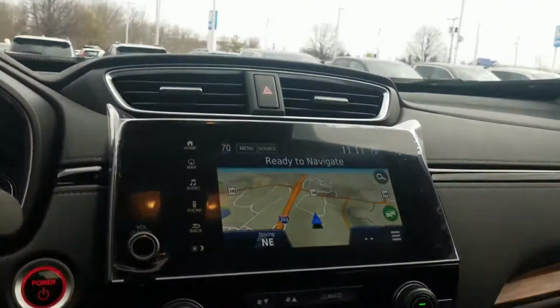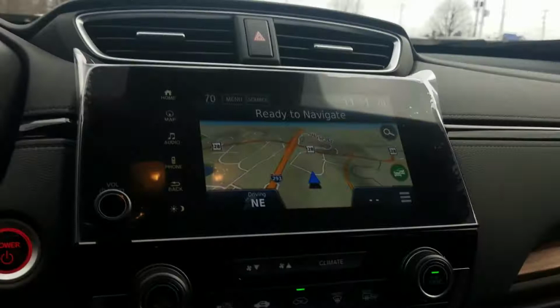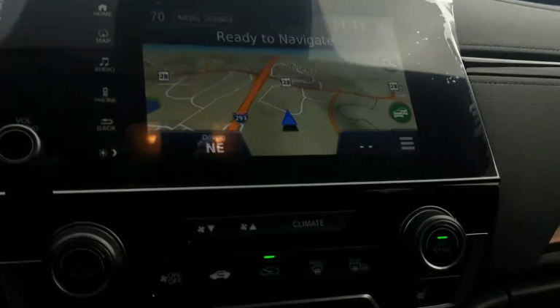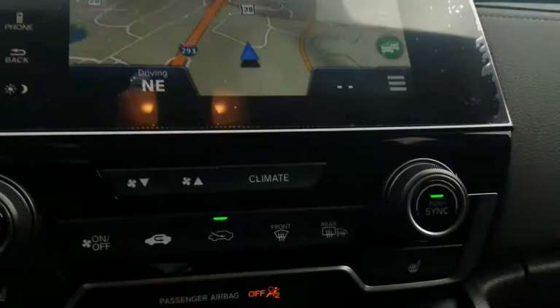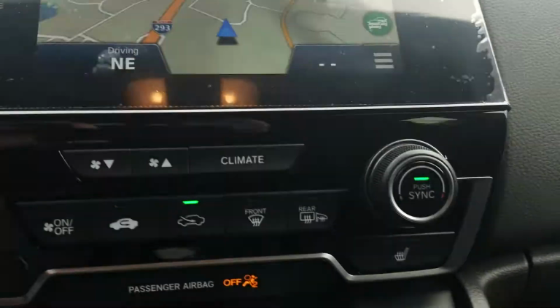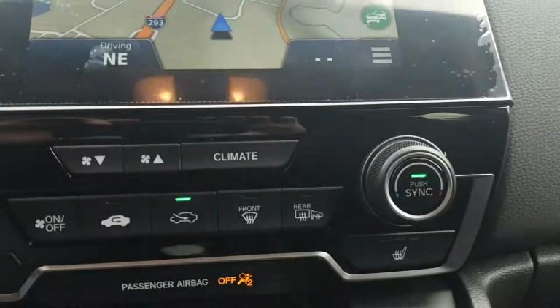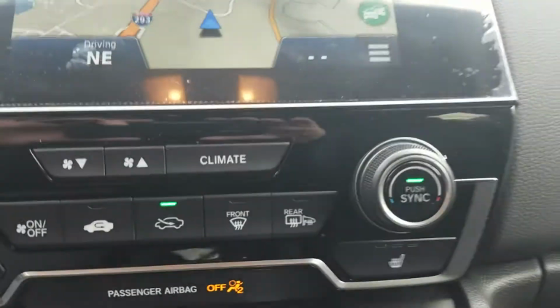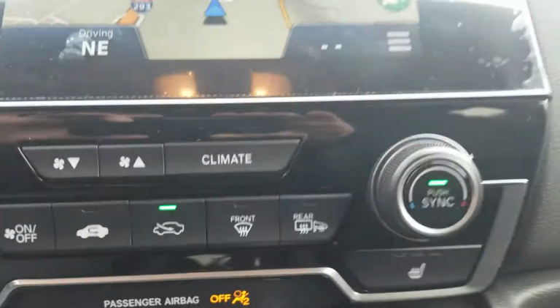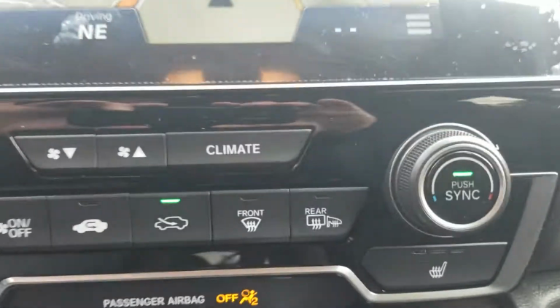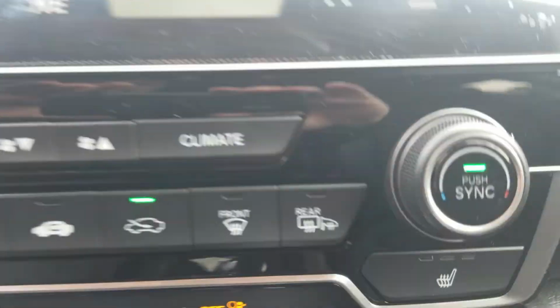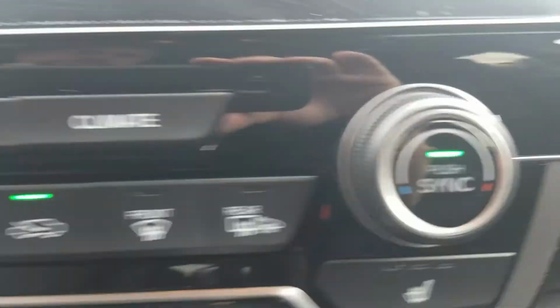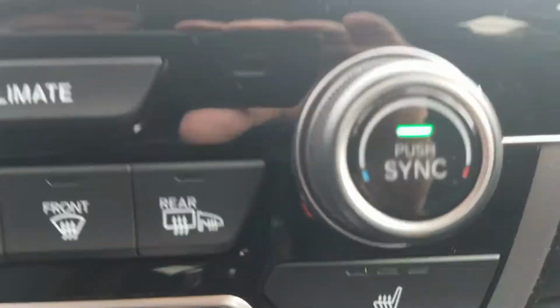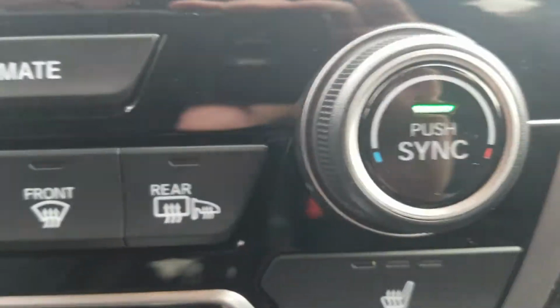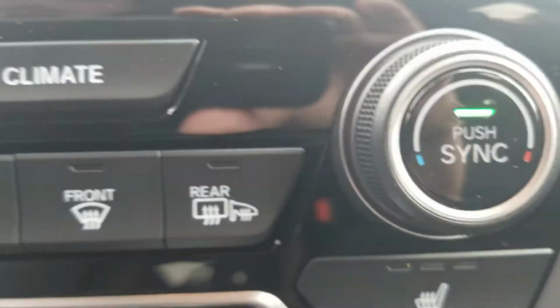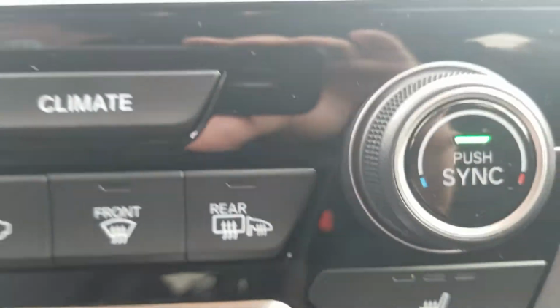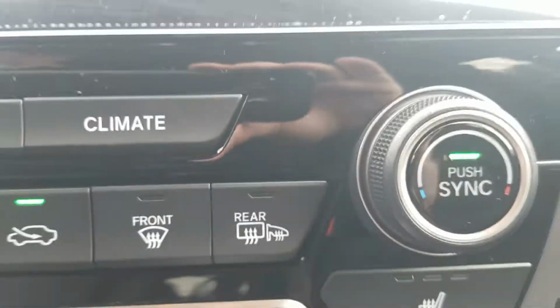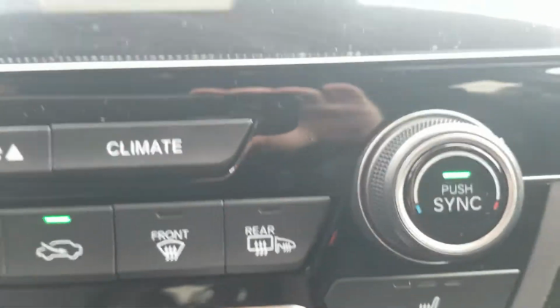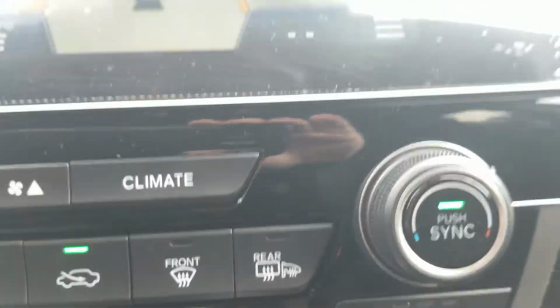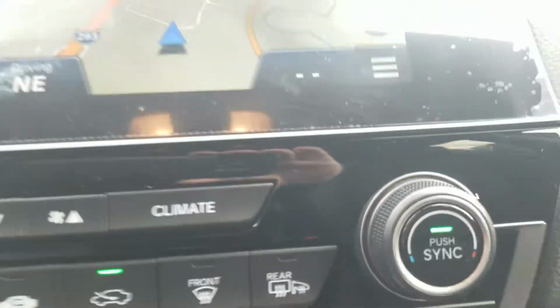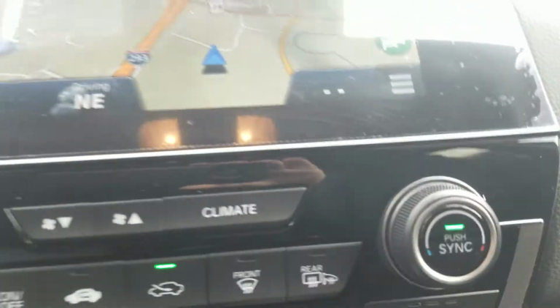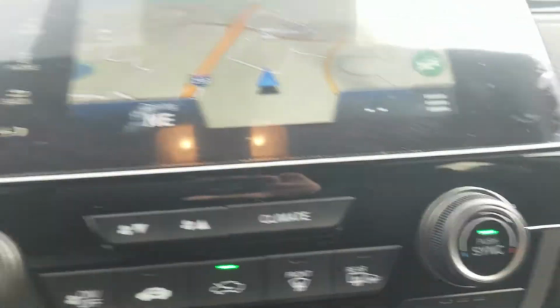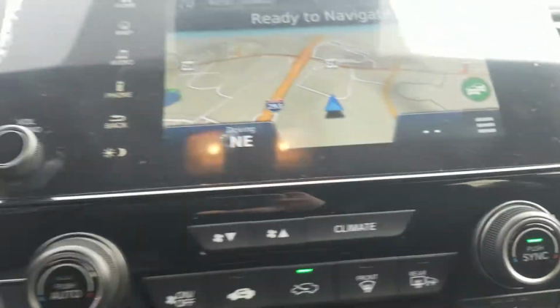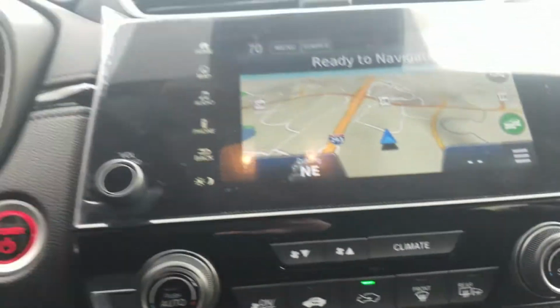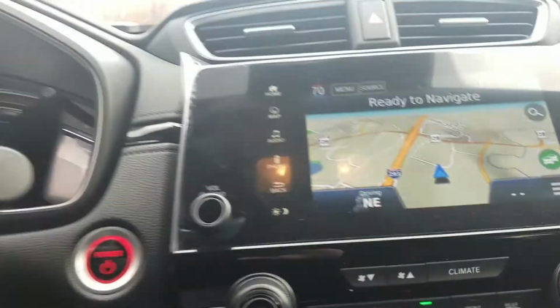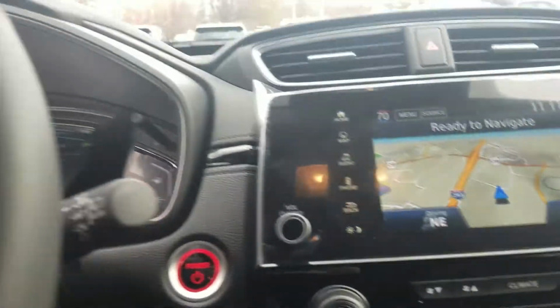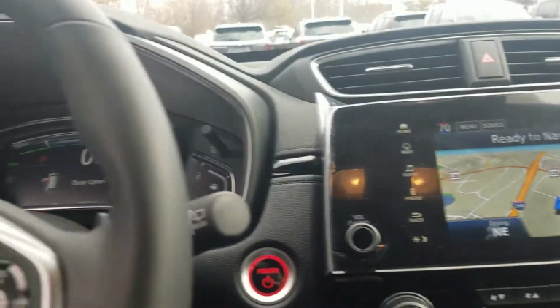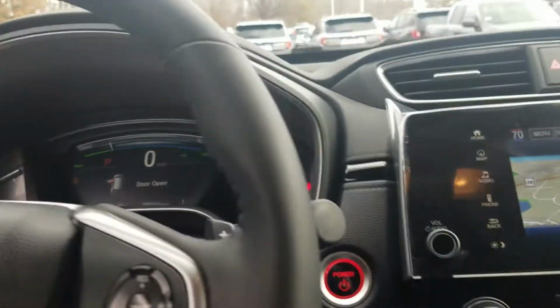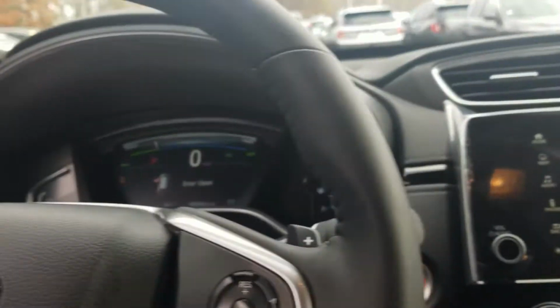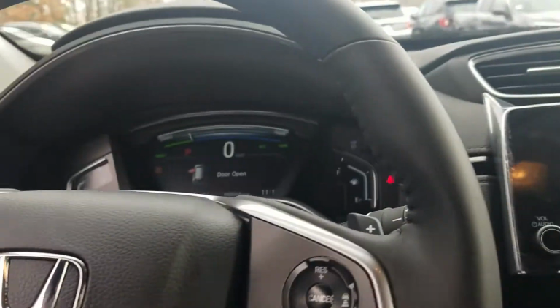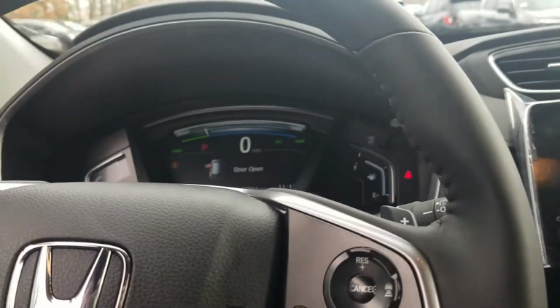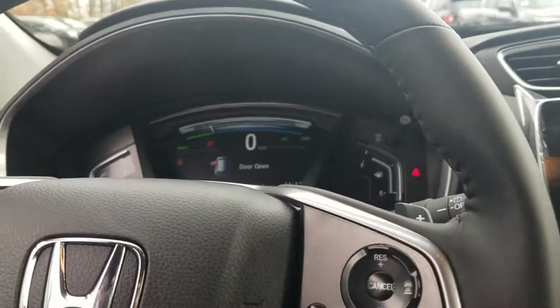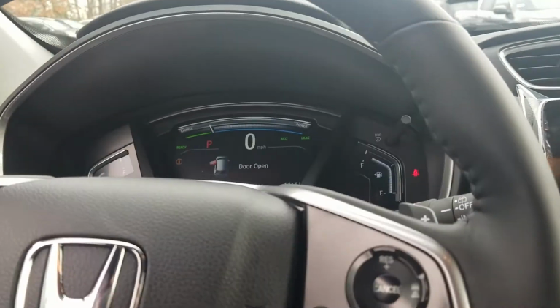Heated side mirrors as well. And you do have a blind spot information system in the side mirrors.